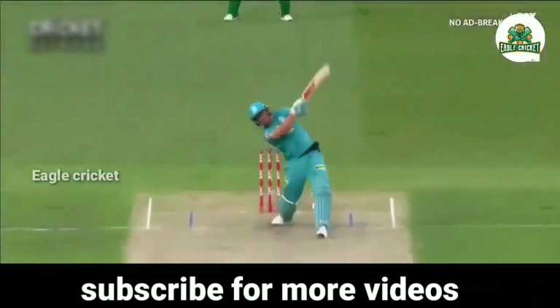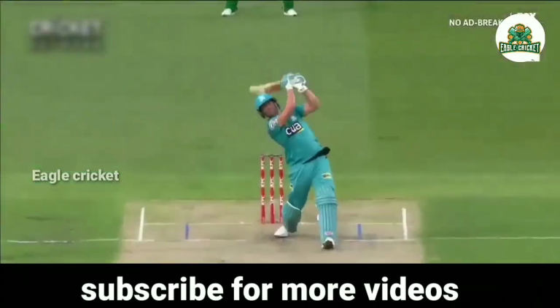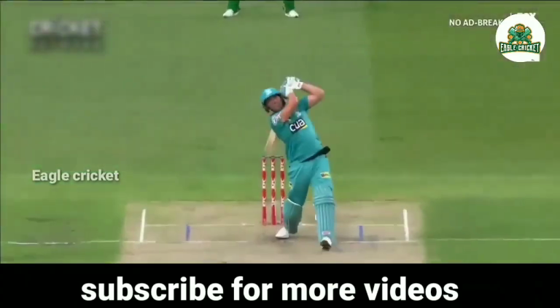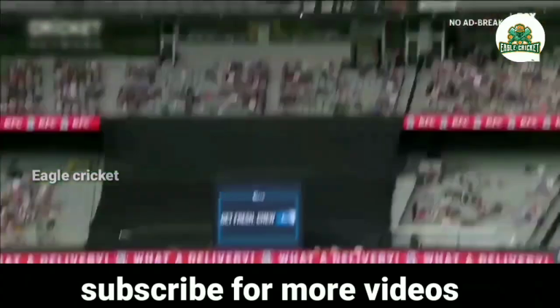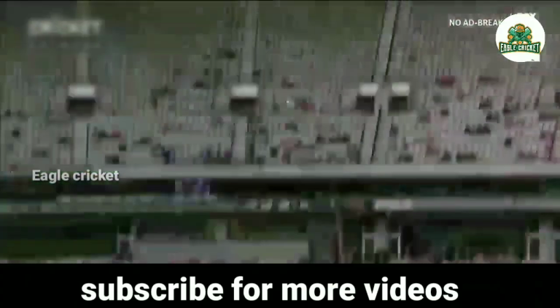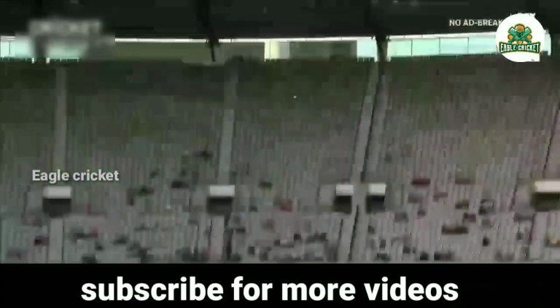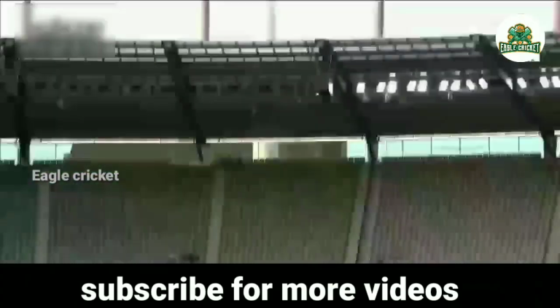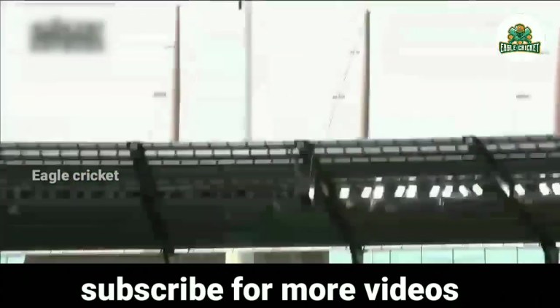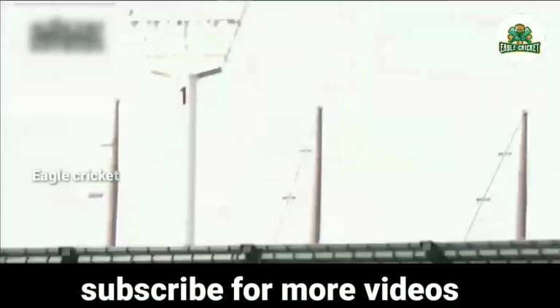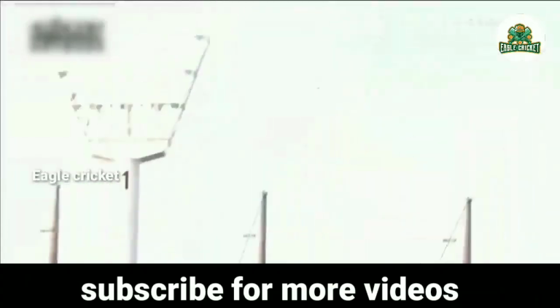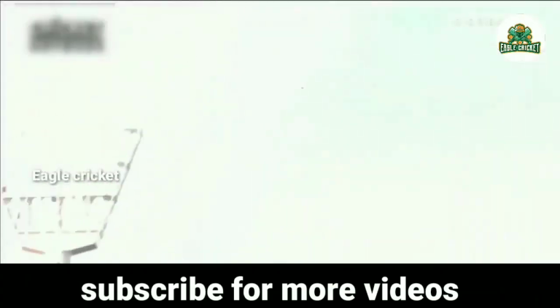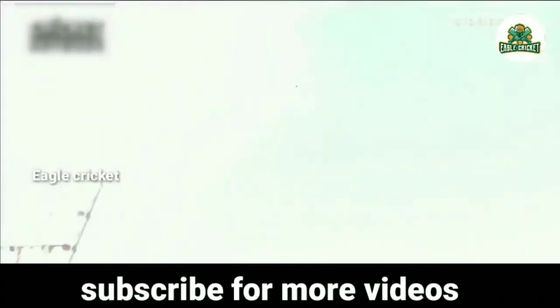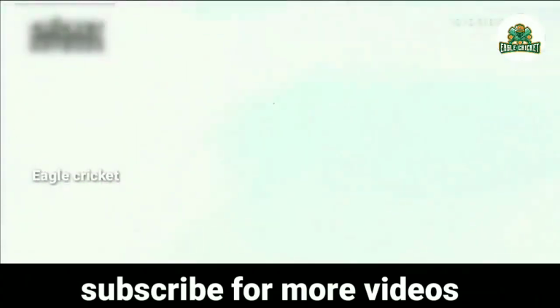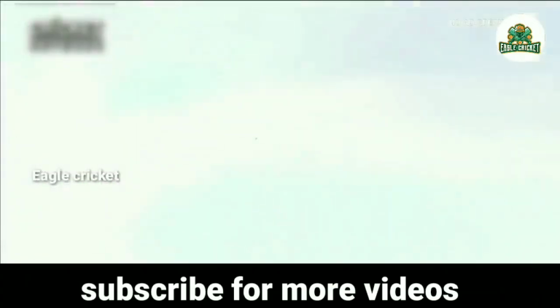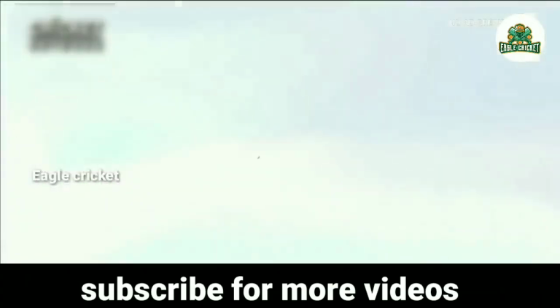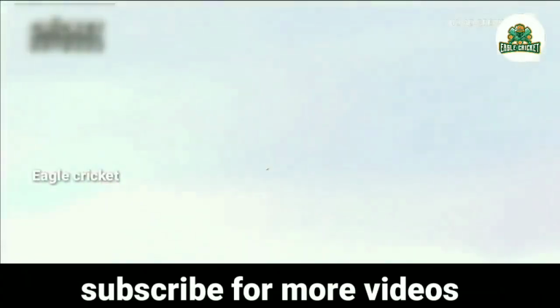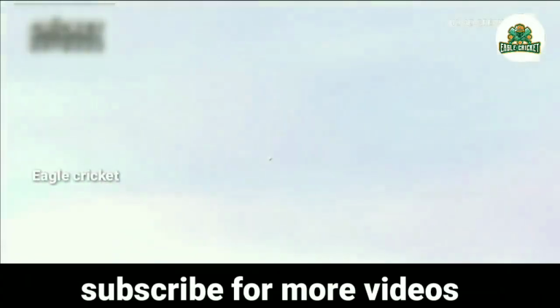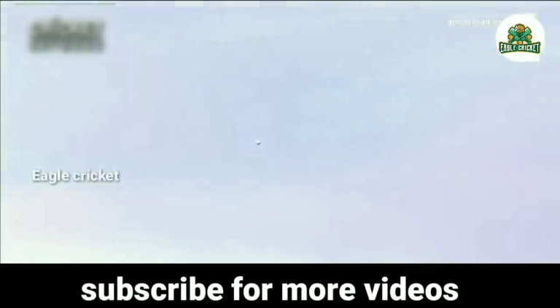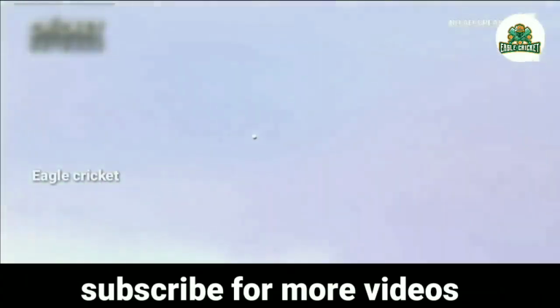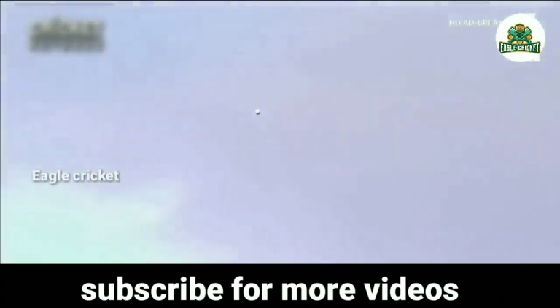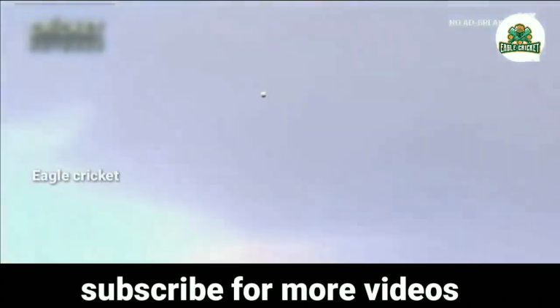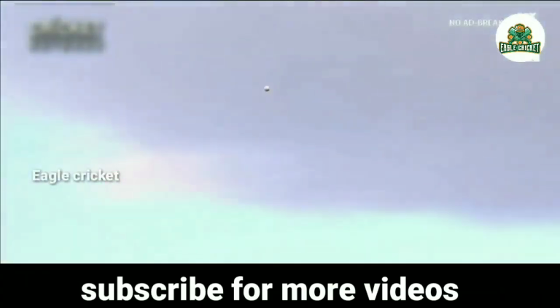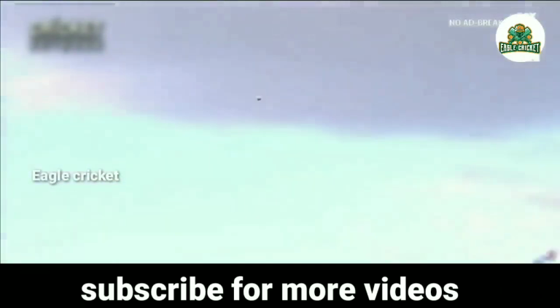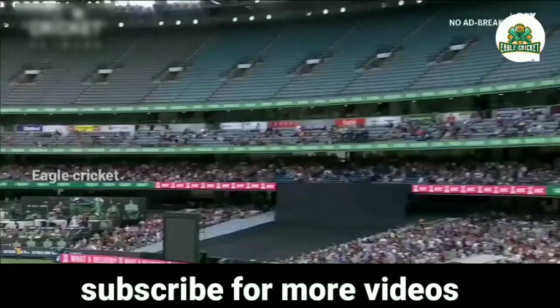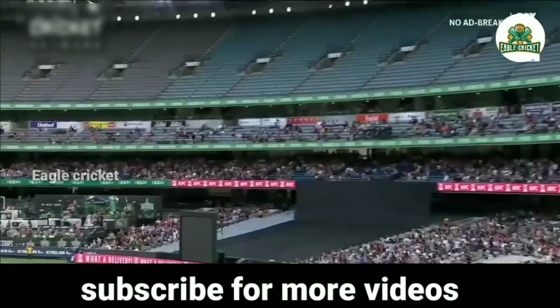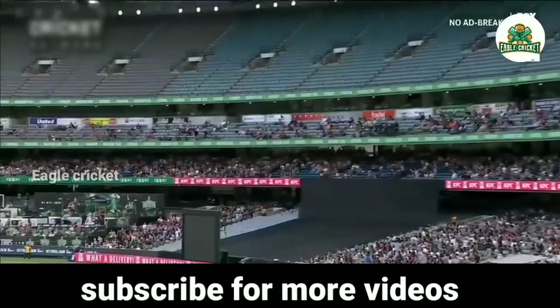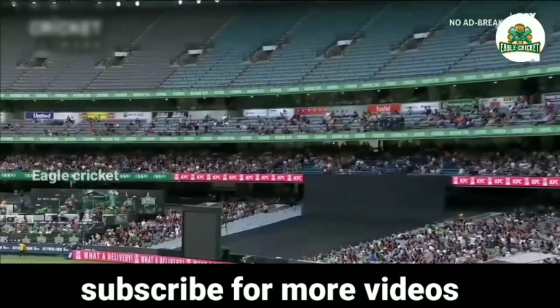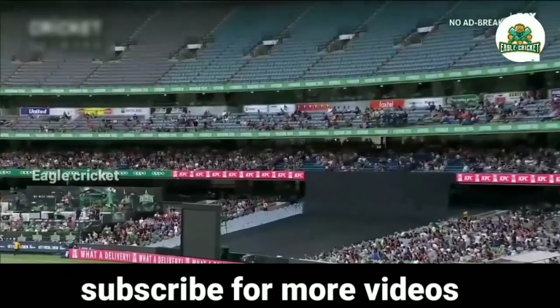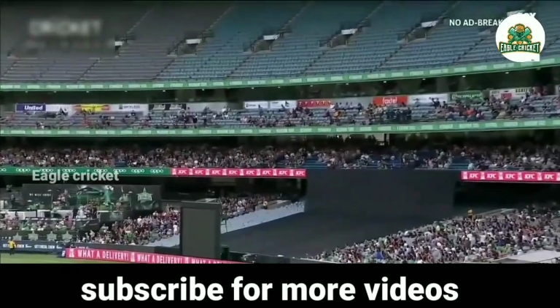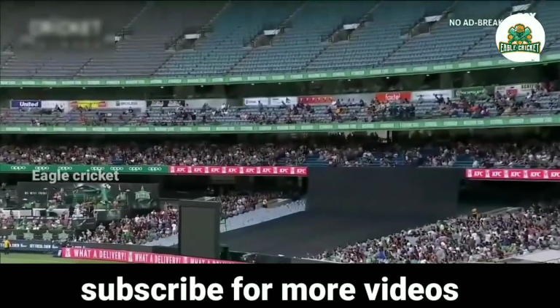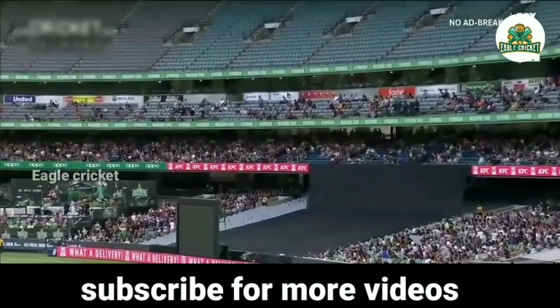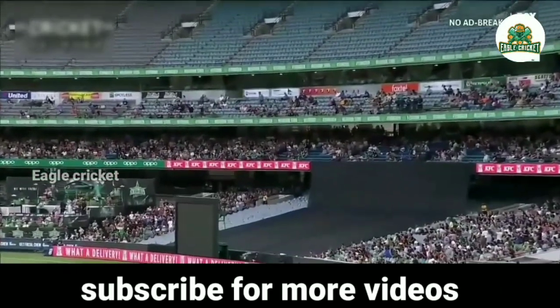Hello guys, welcome to our channel. In this video, let's see some best sixes of AB de Villiers.